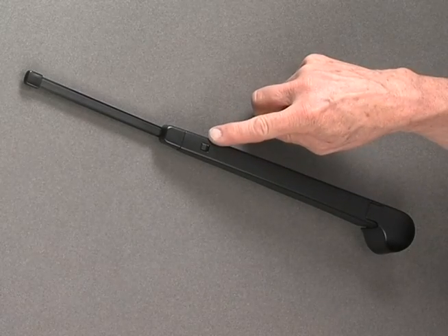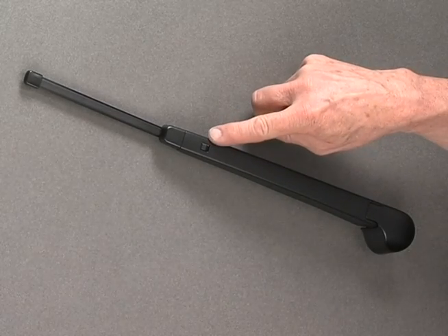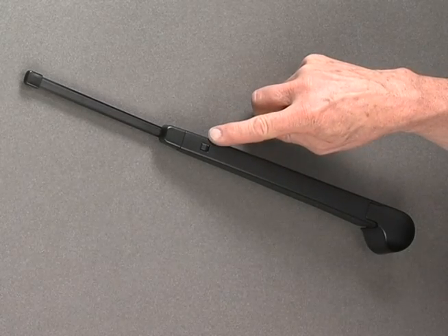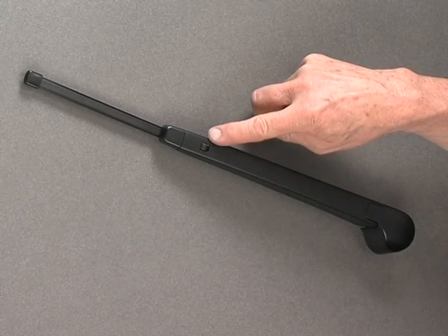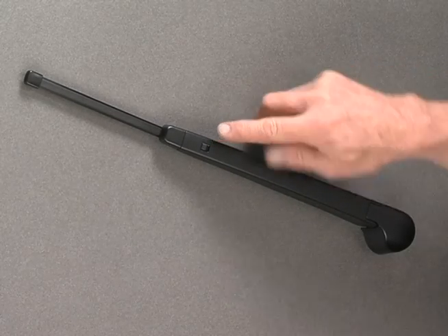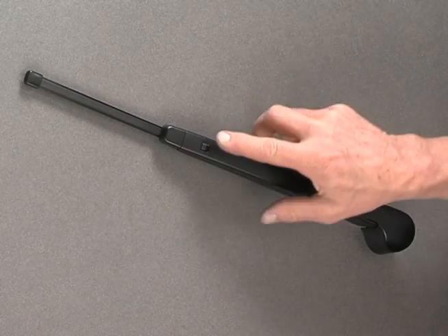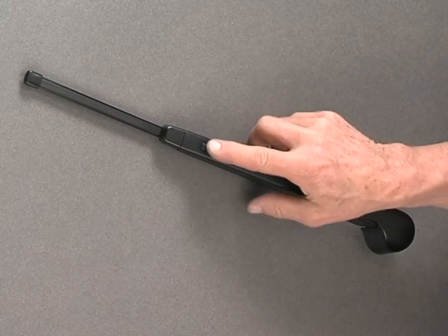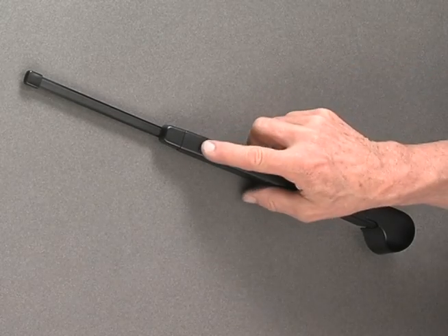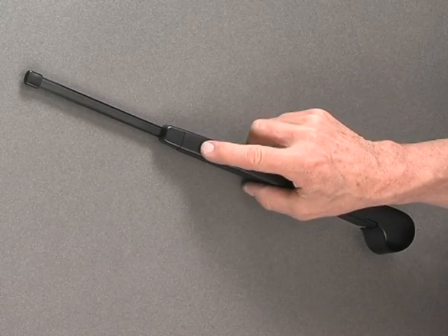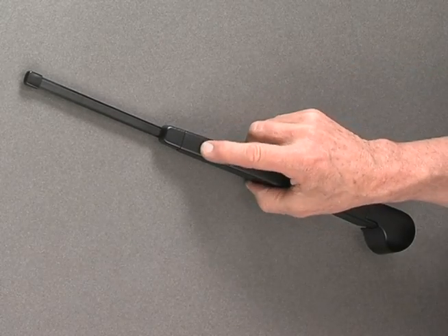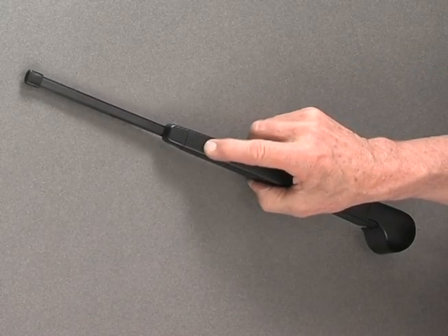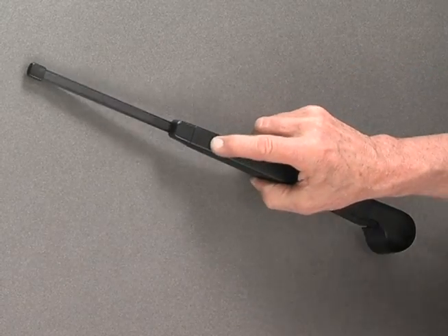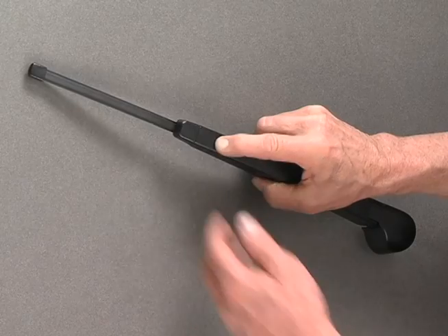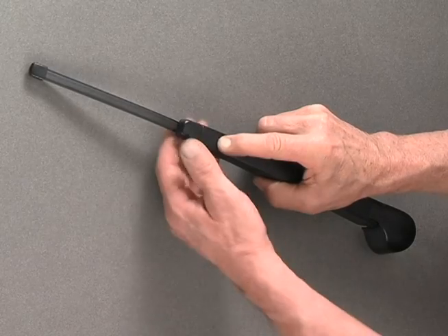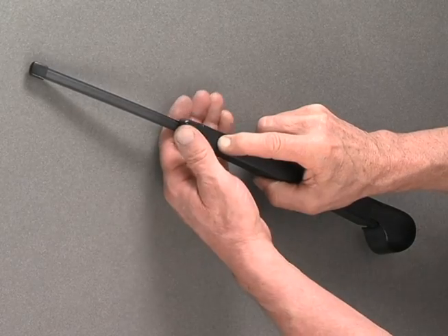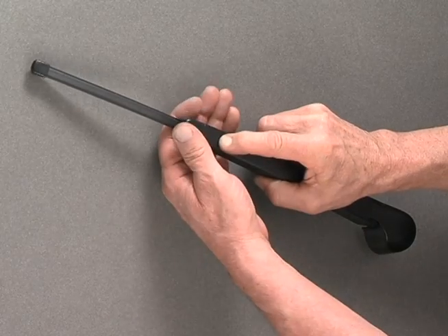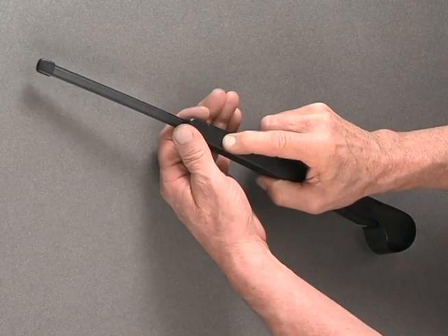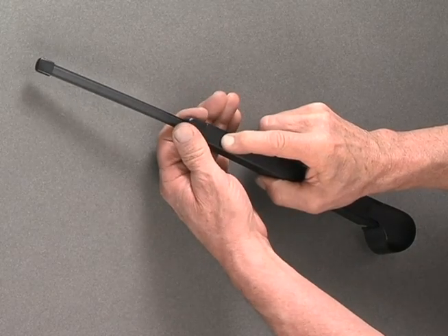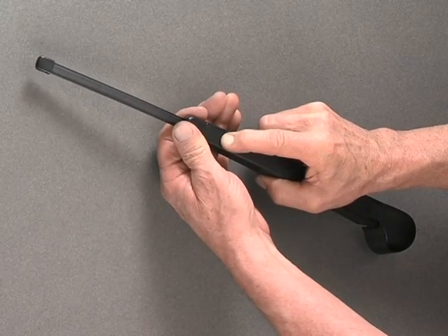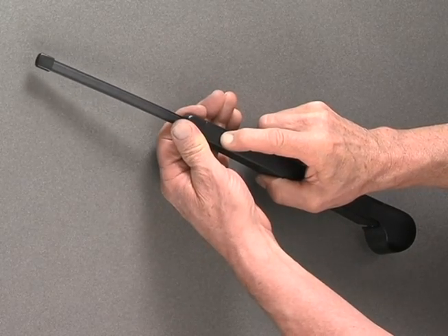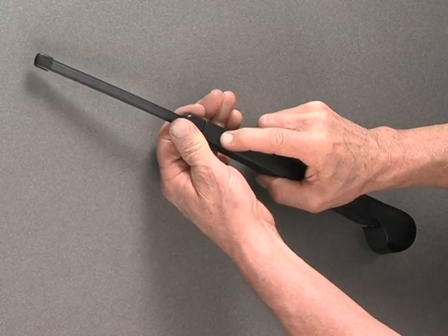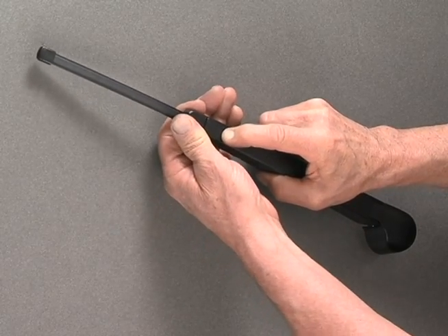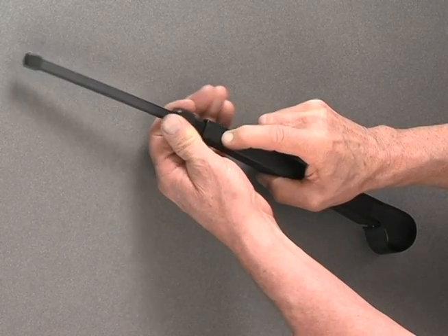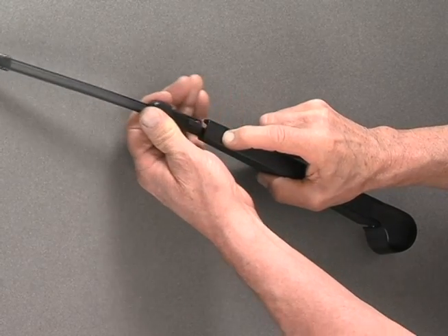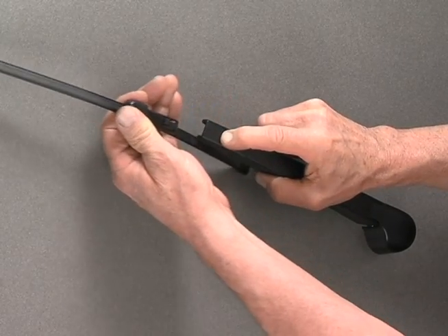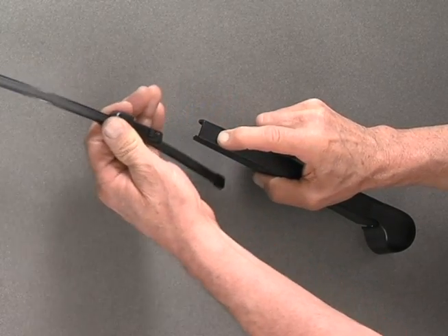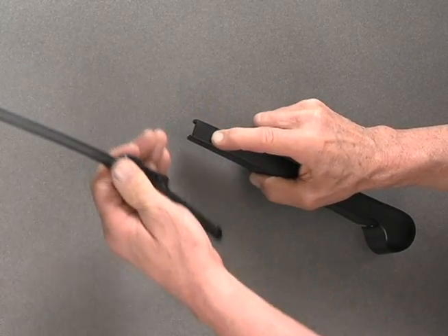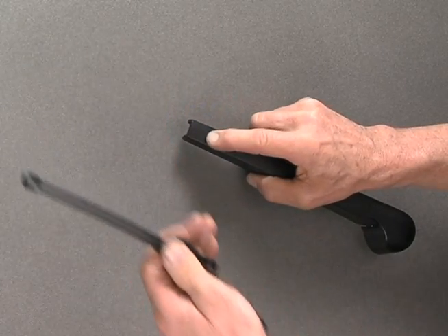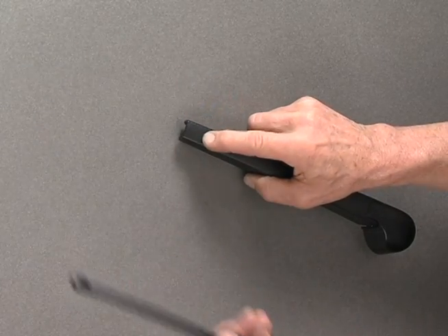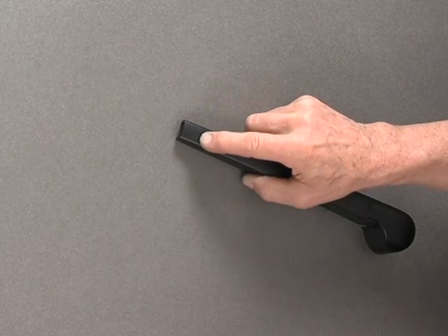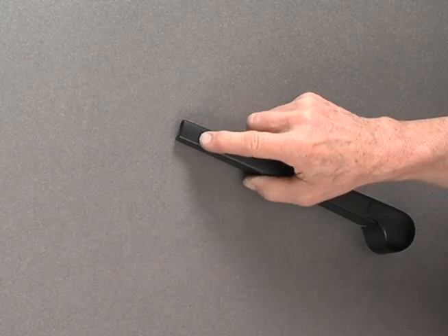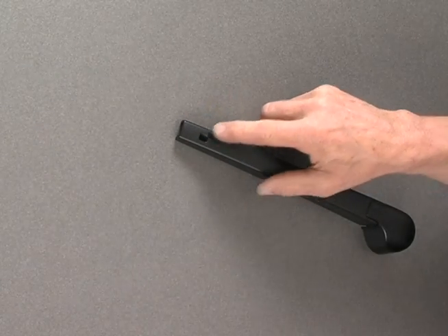Press the button on the top of the wiper arm. Pull the blade away from the arm until it disengages from the arm.